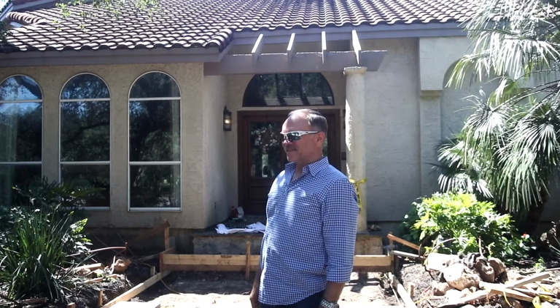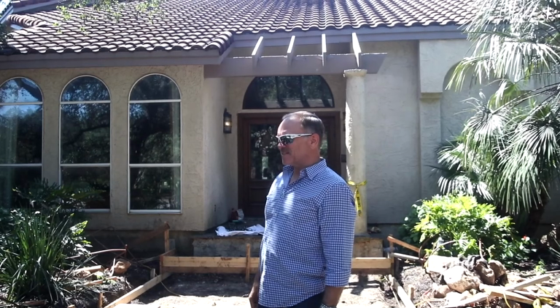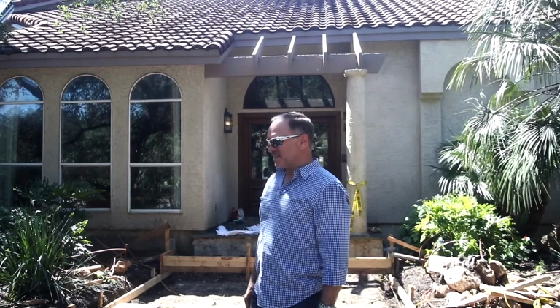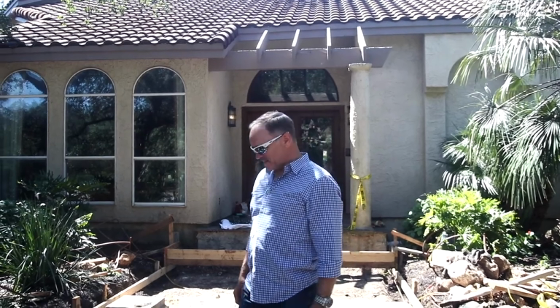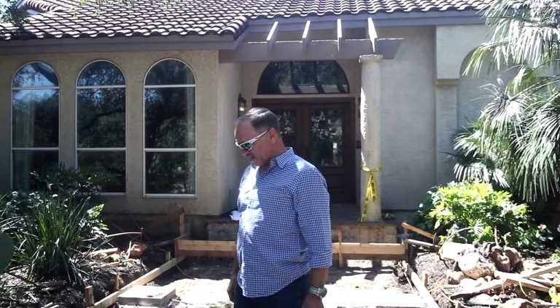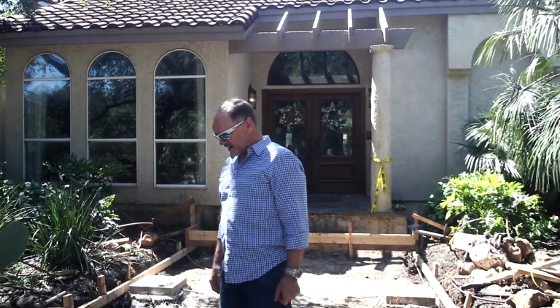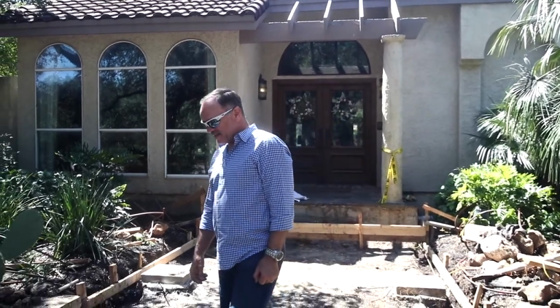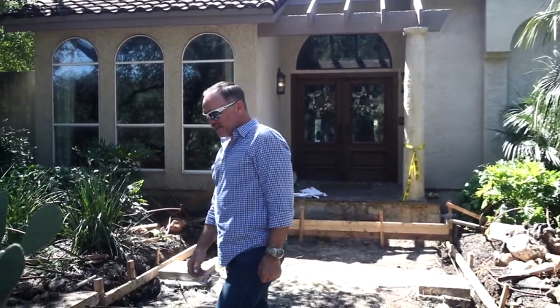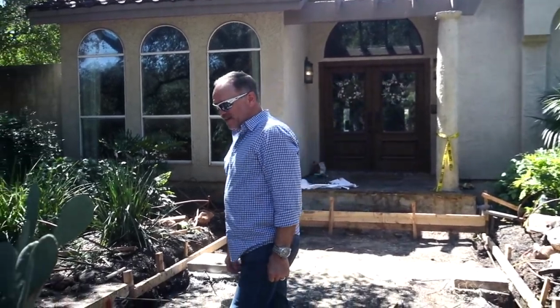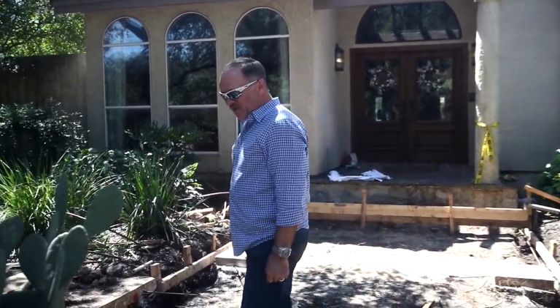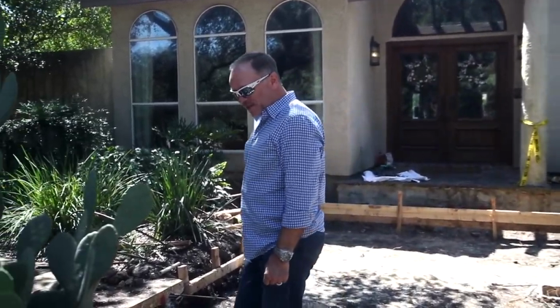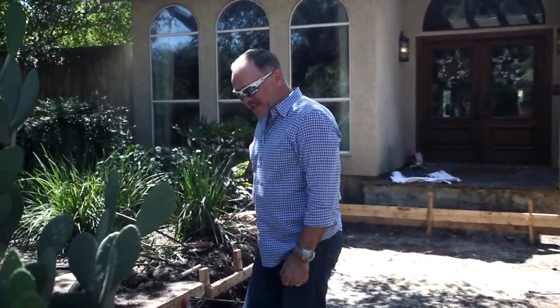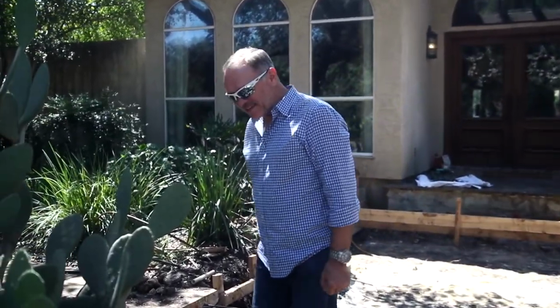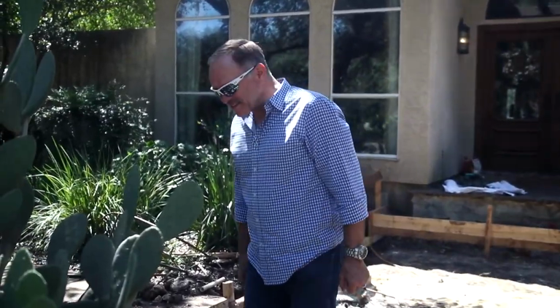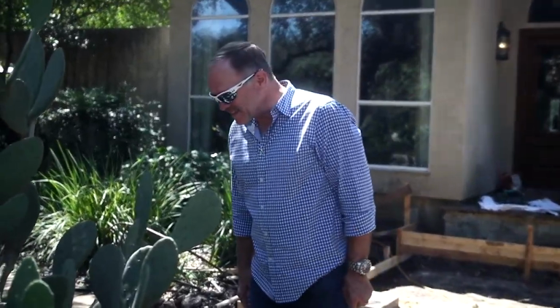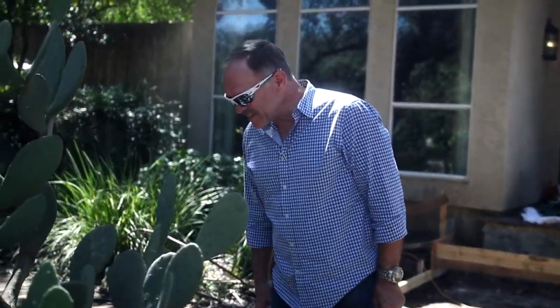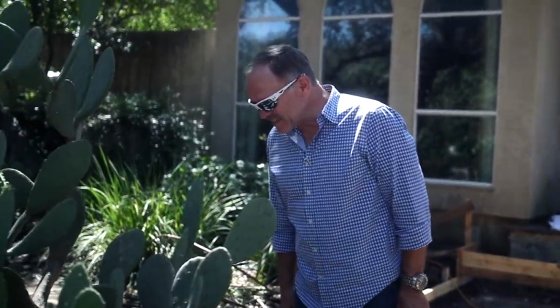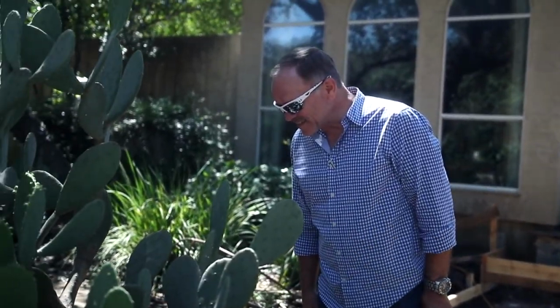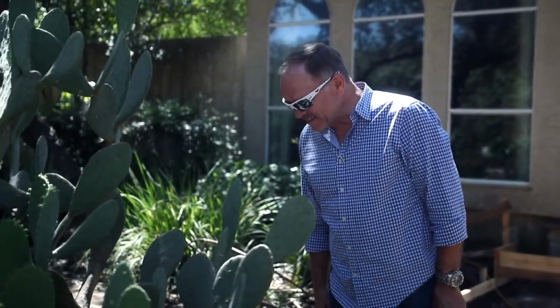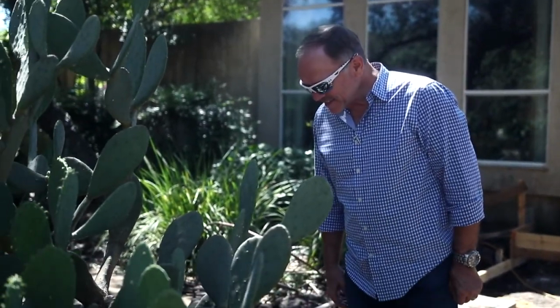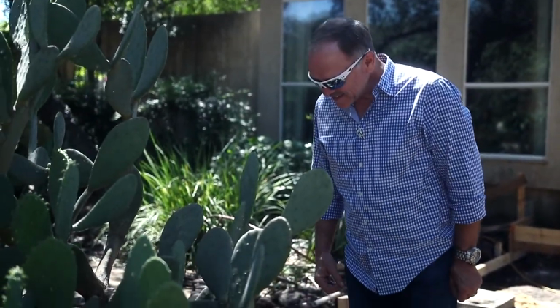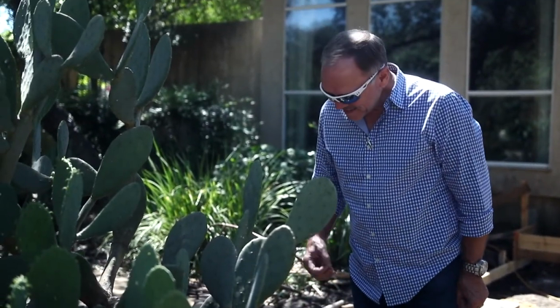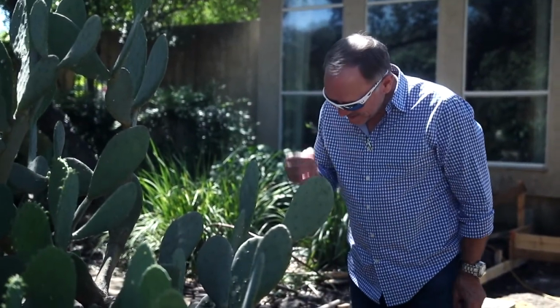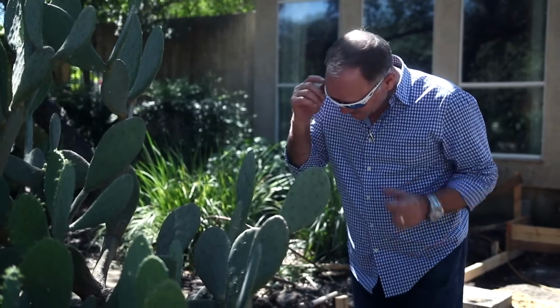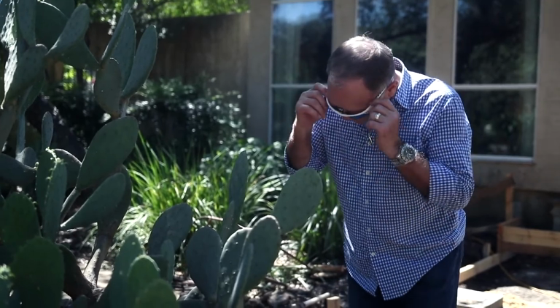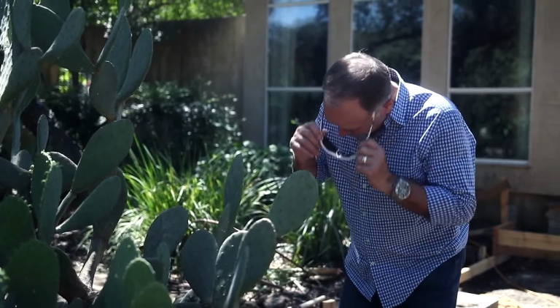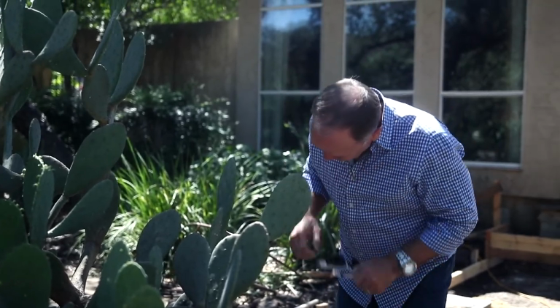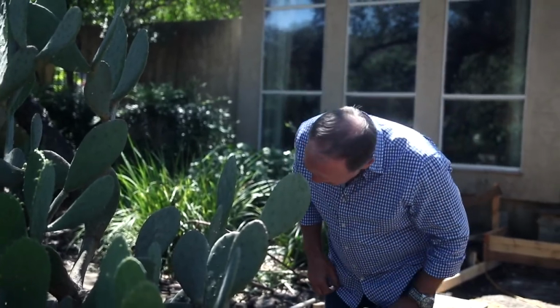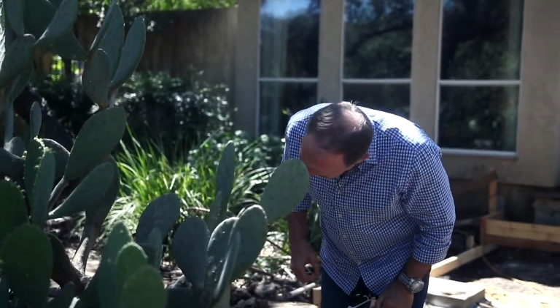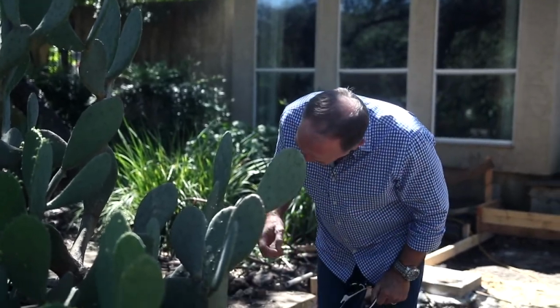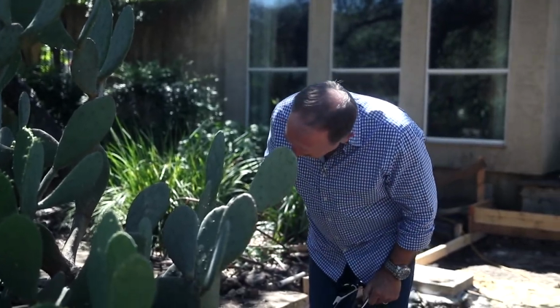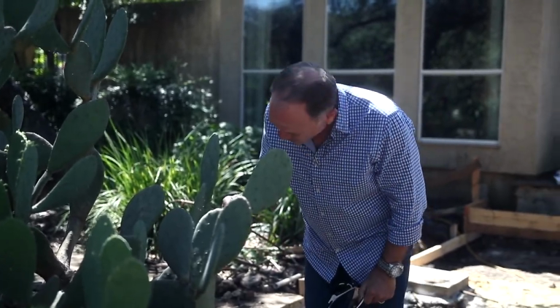Is this a thornless cactus? I don't know. I wouldn't try. I always try.